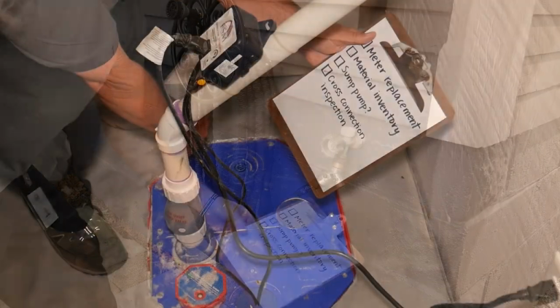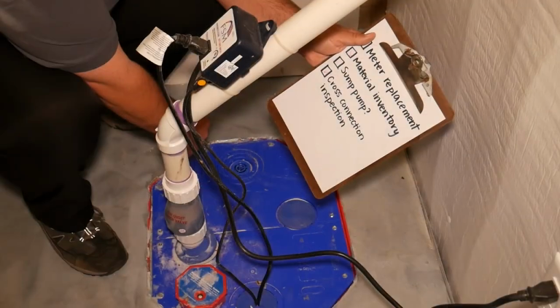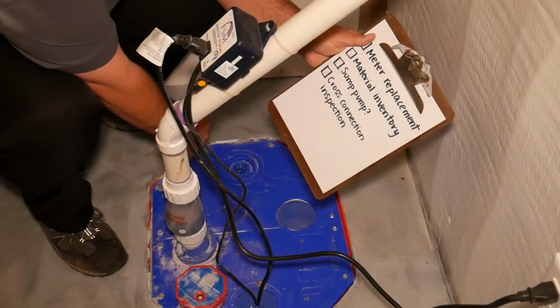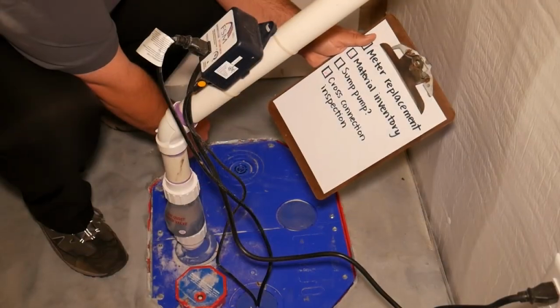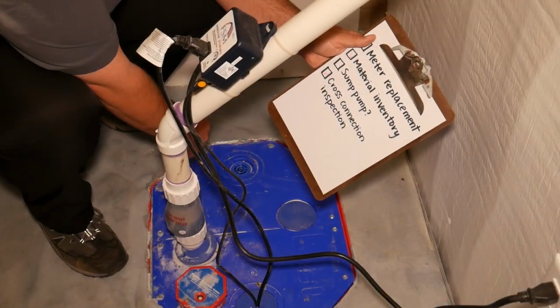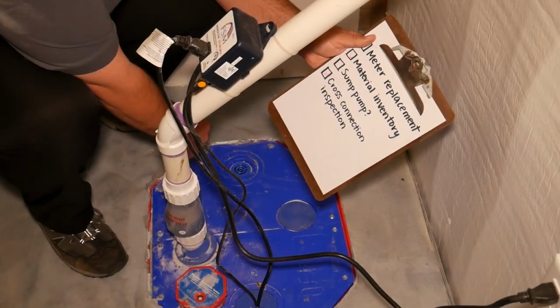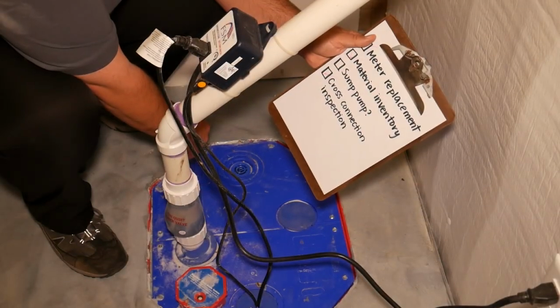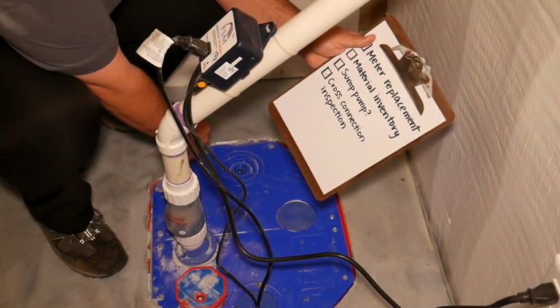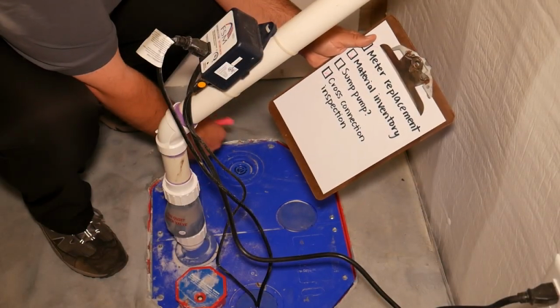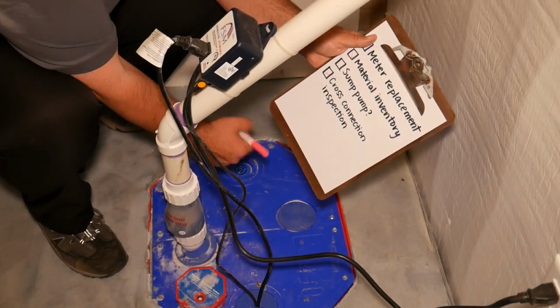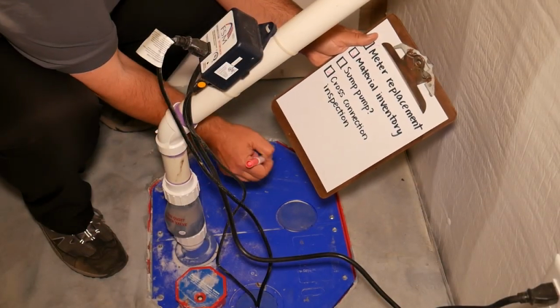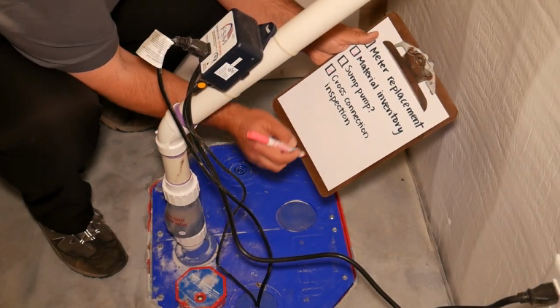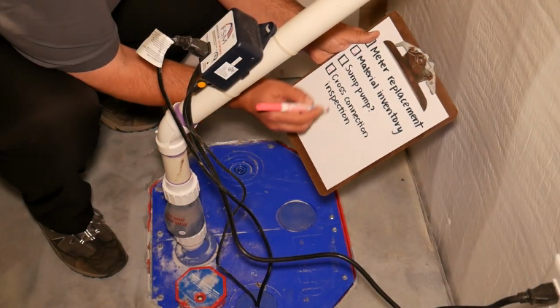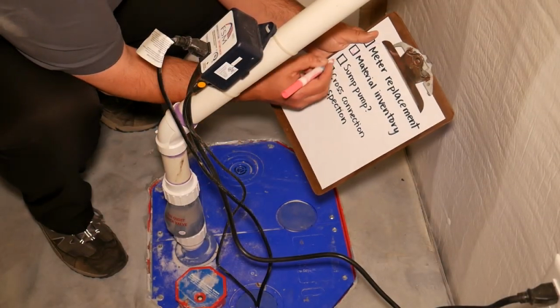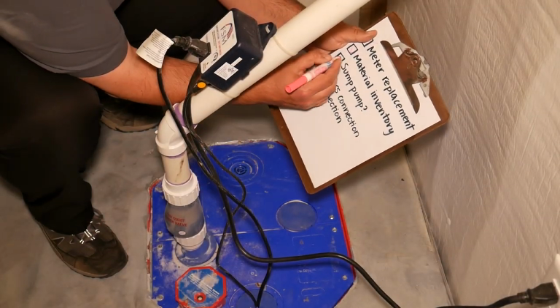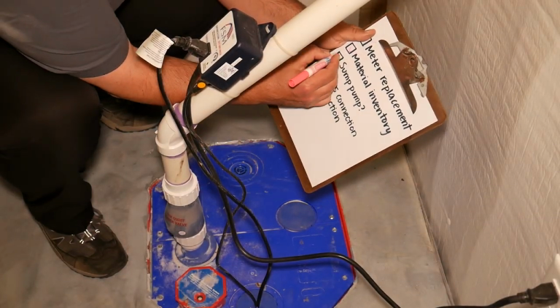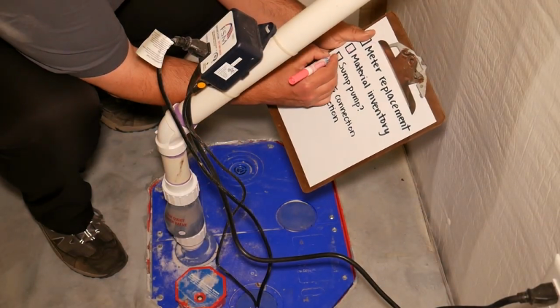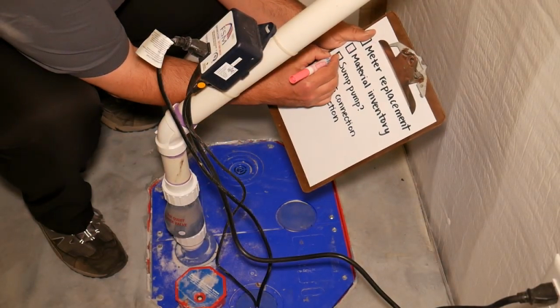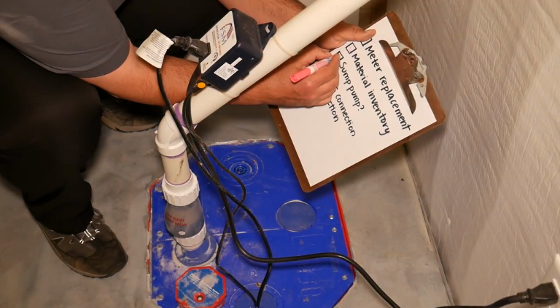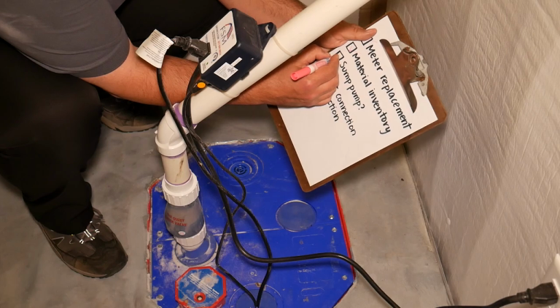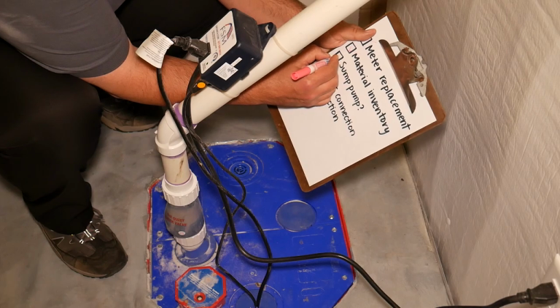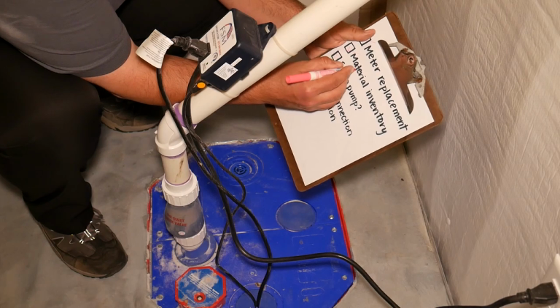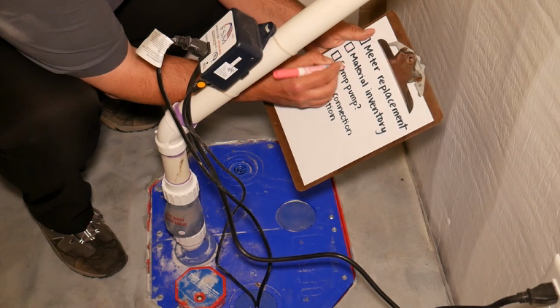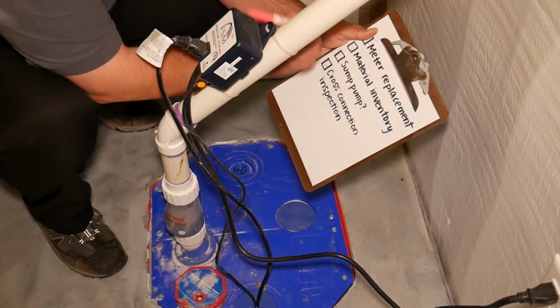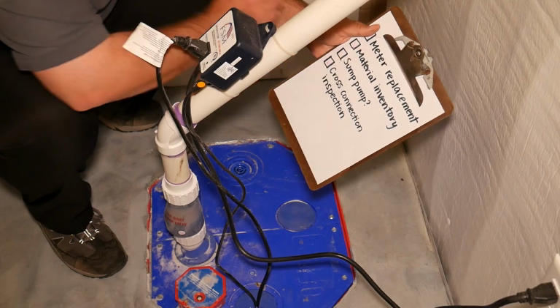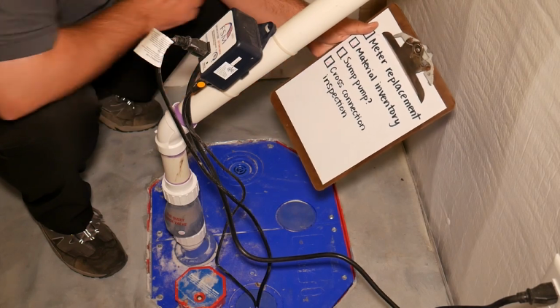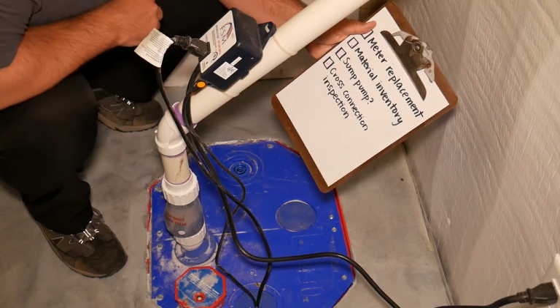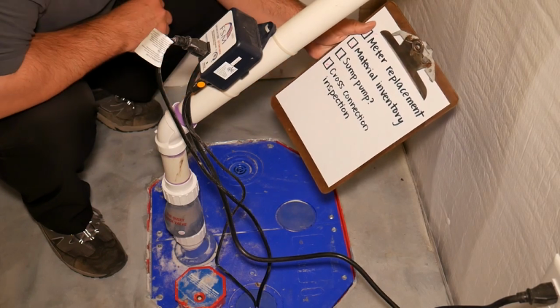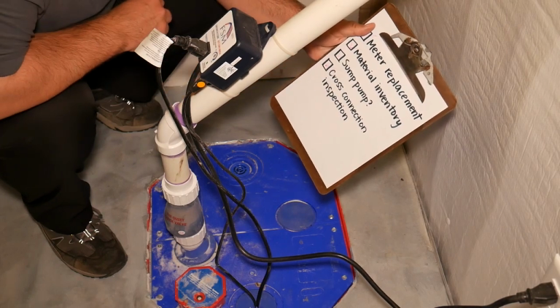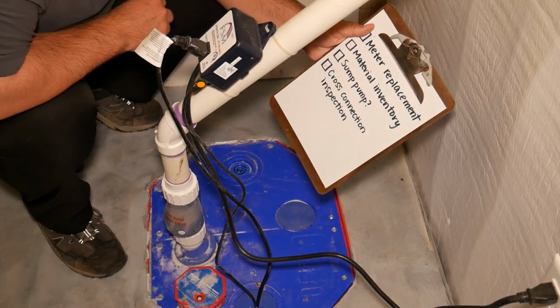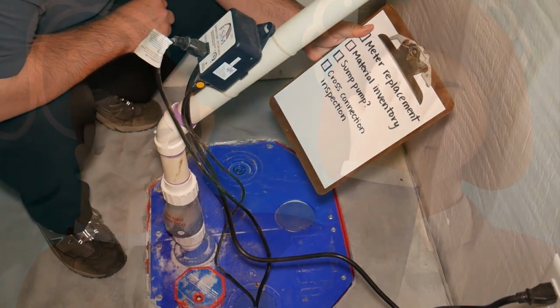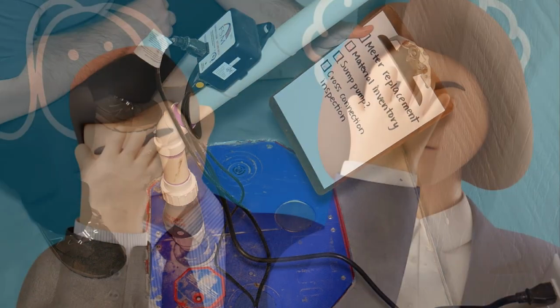Finally, crews will take note of whether or not you have a sump pump at your address and where it discharges.